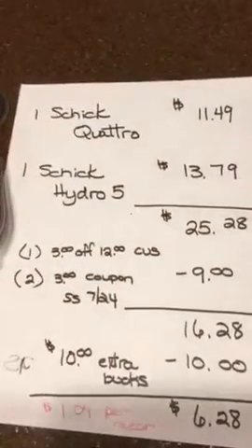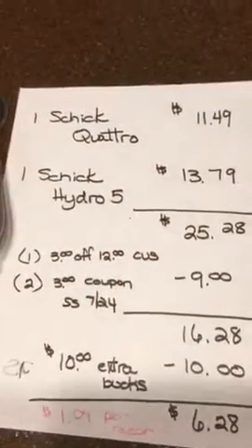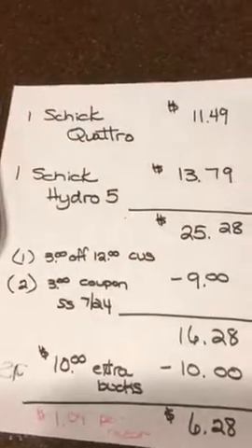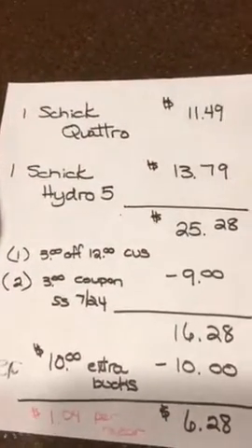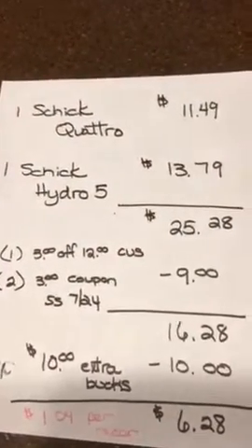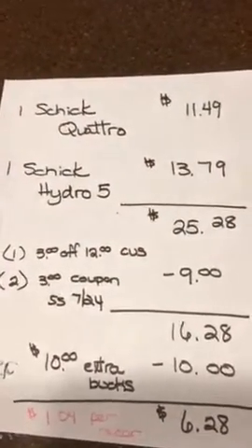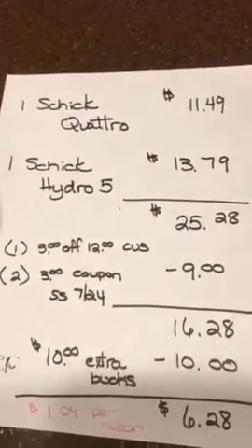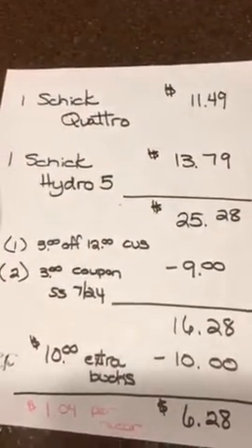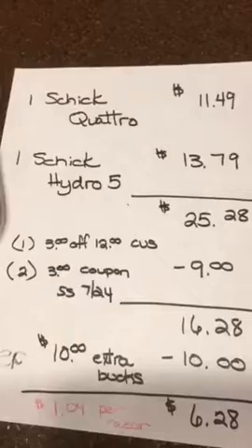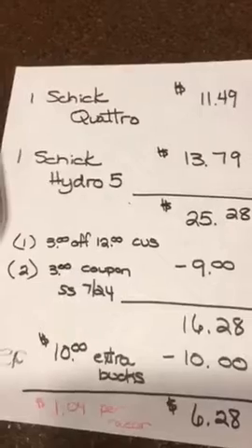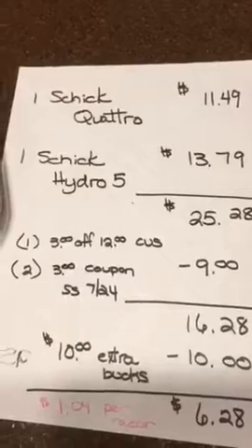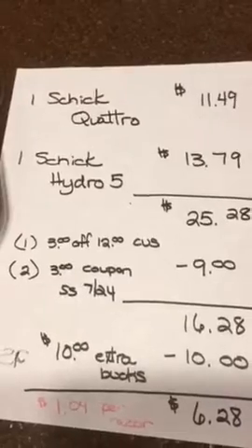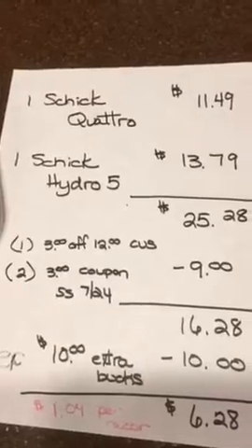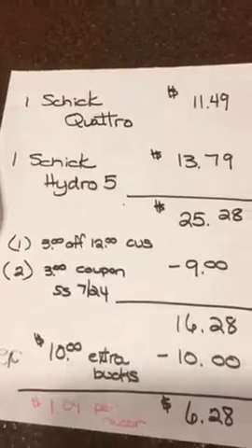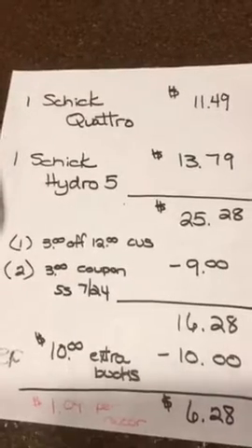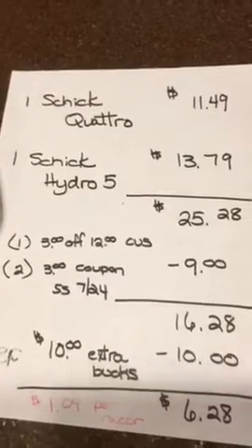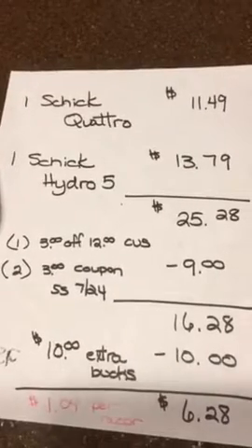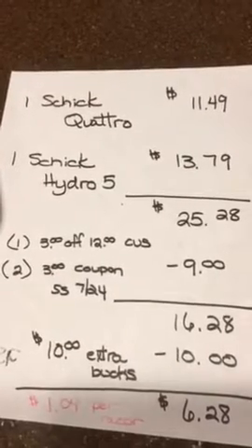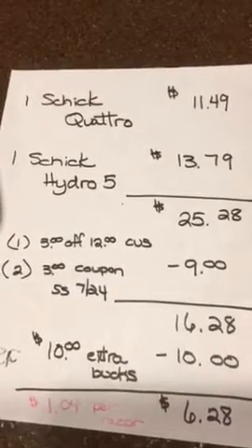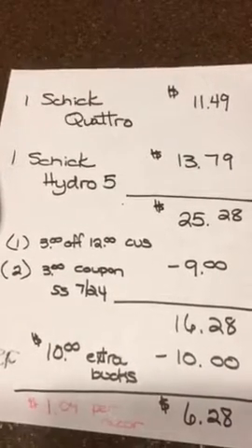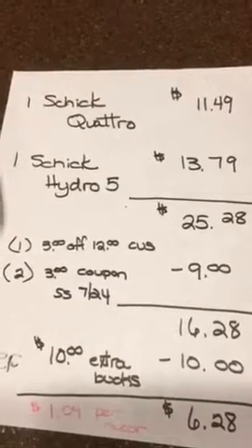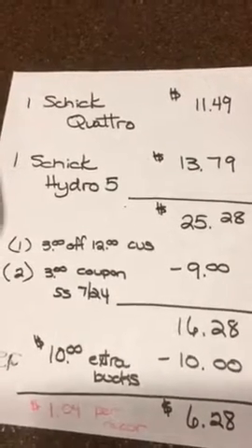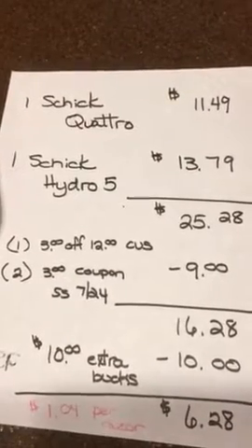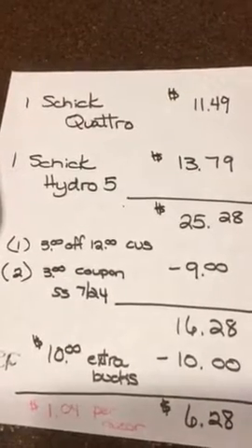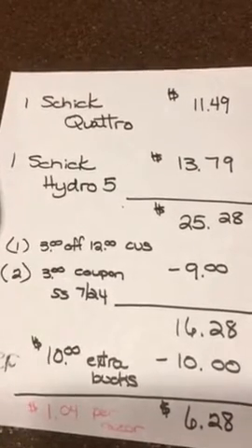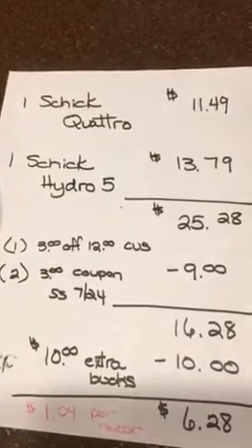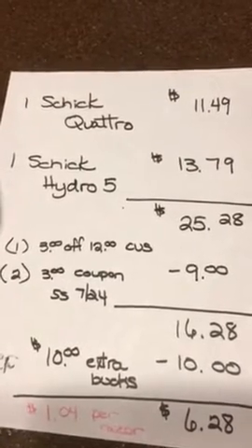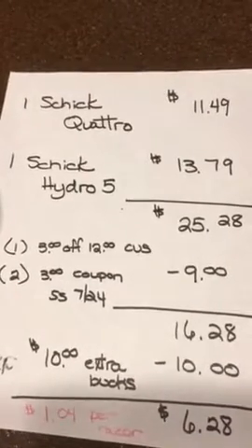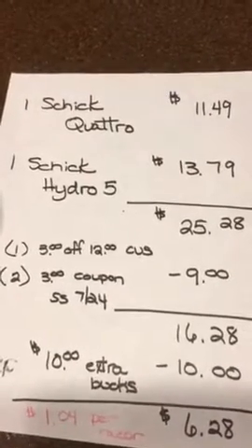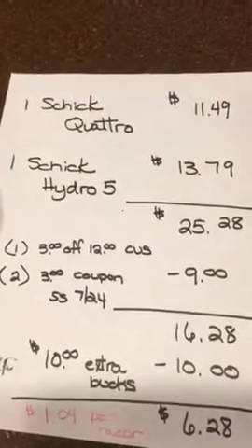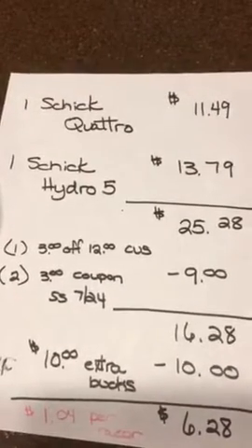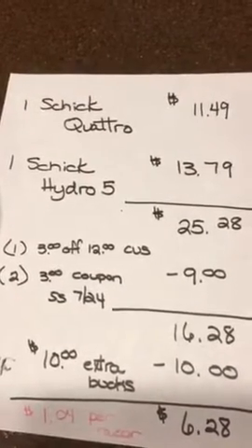Those are the regular prices — they're not on sale. So it came out to $25.28.